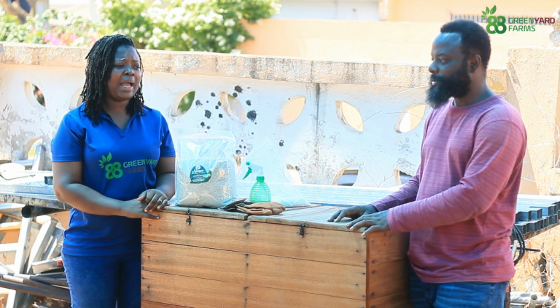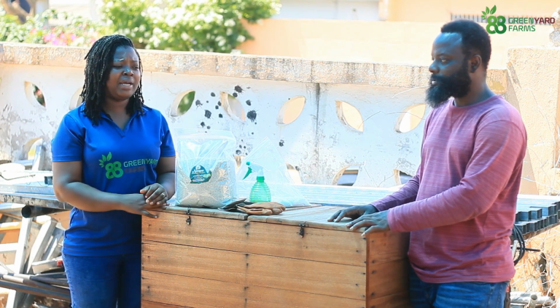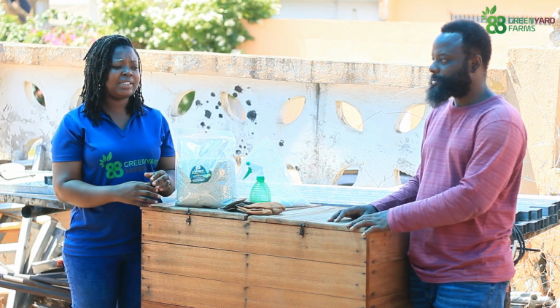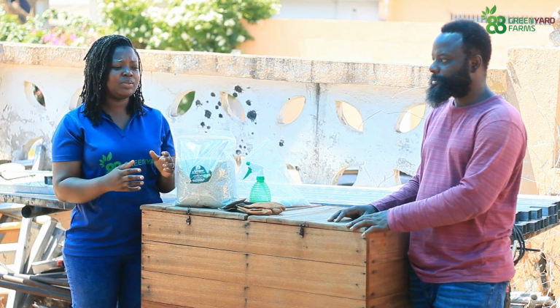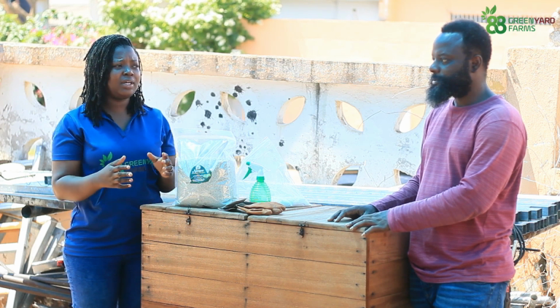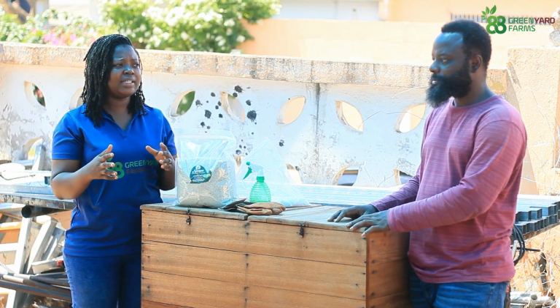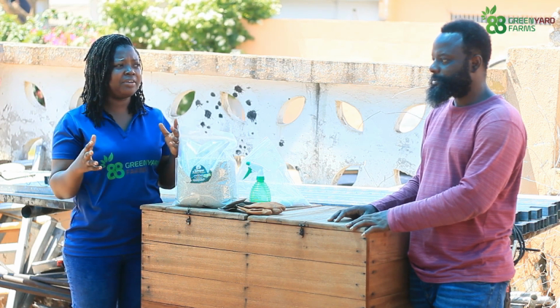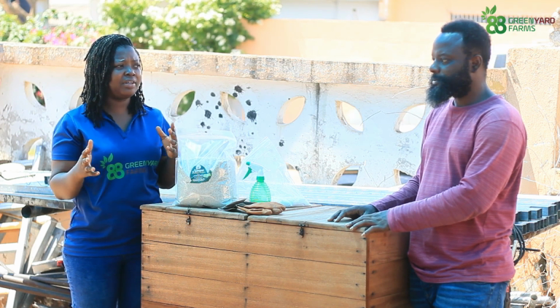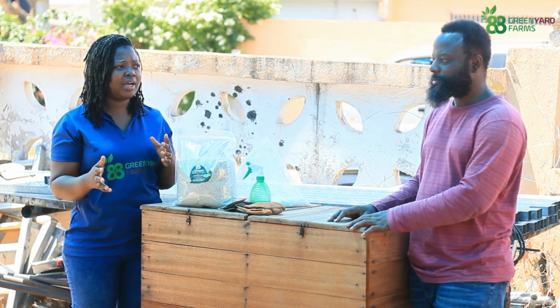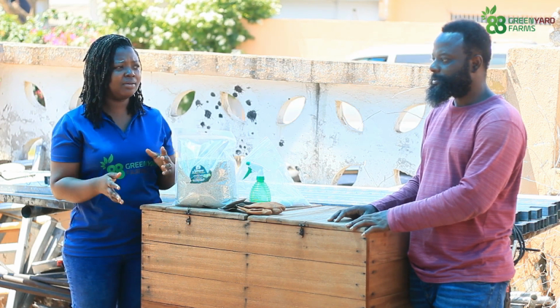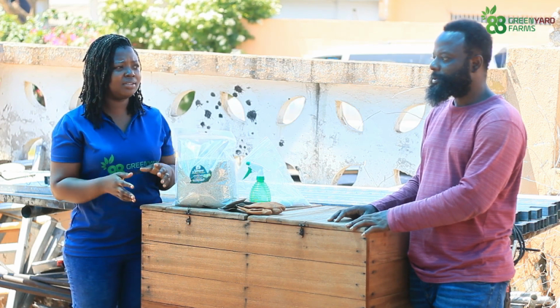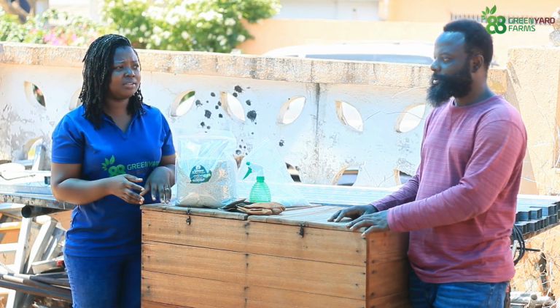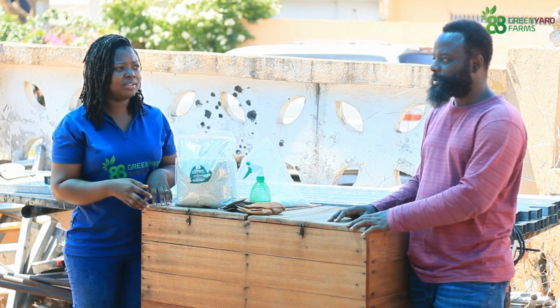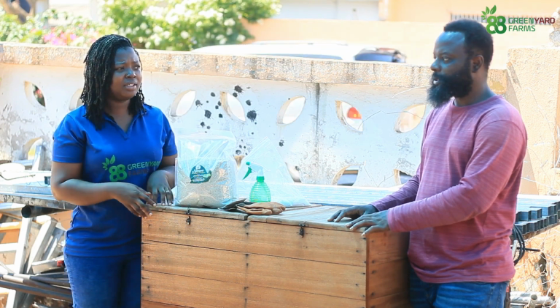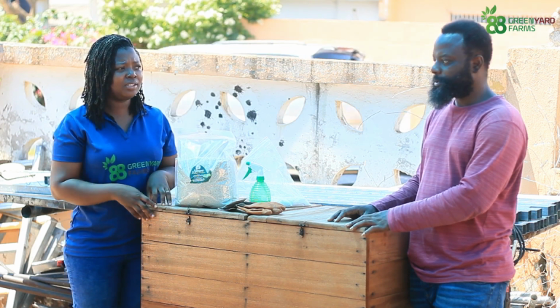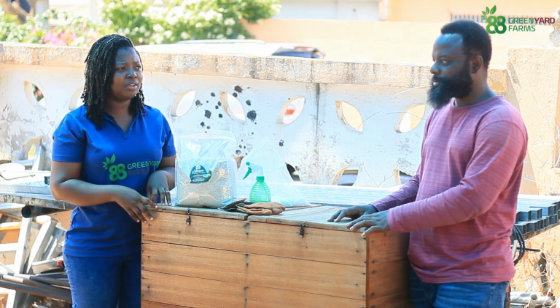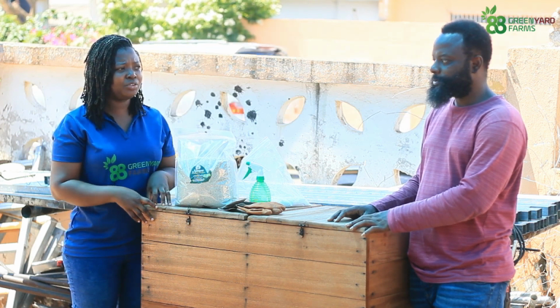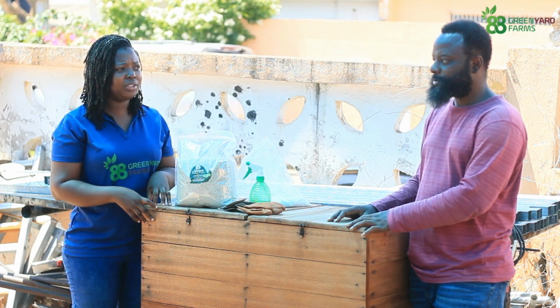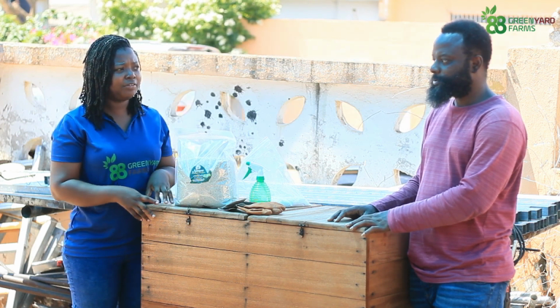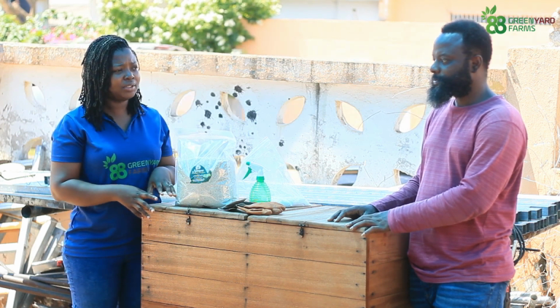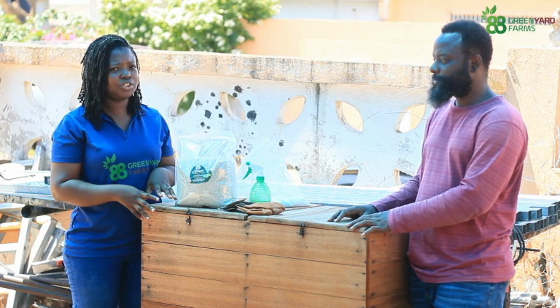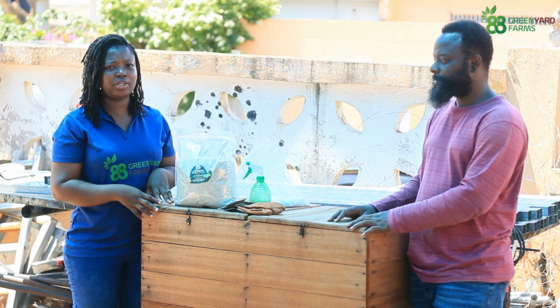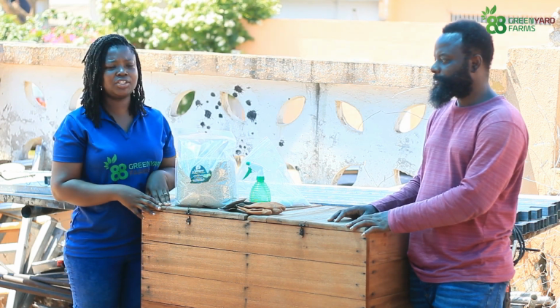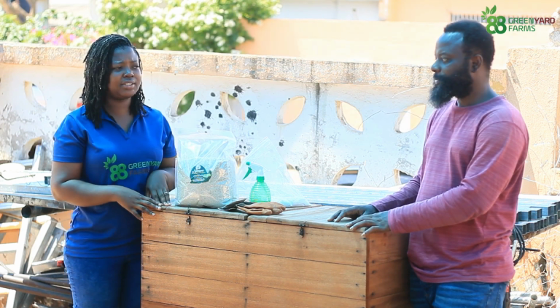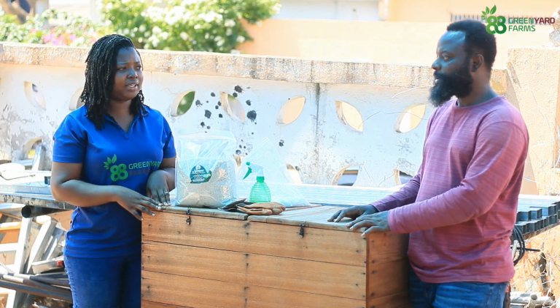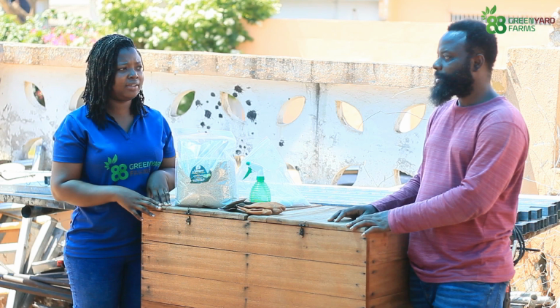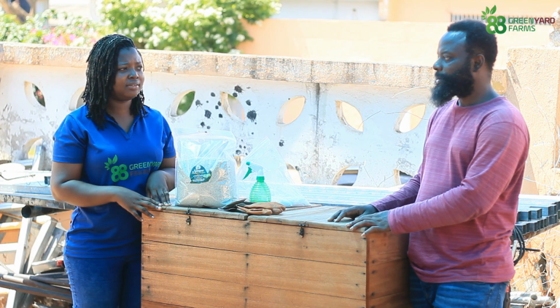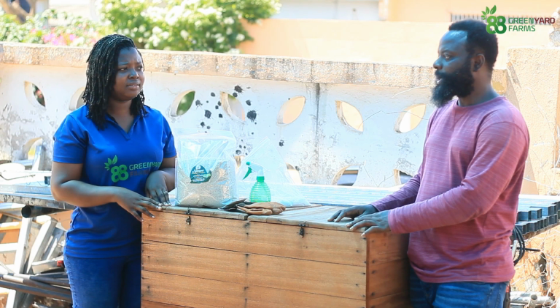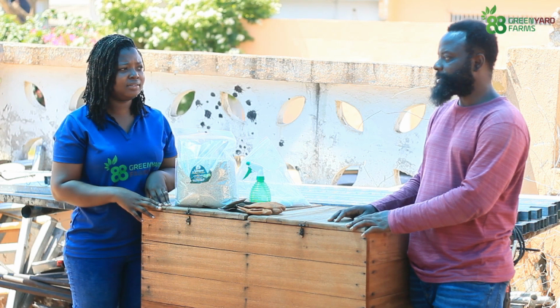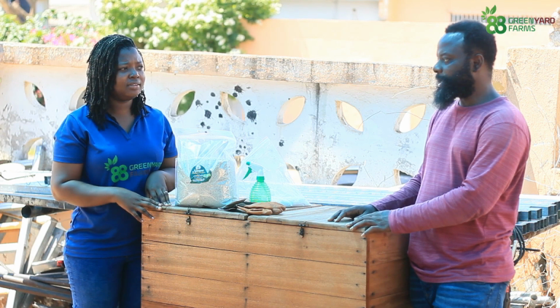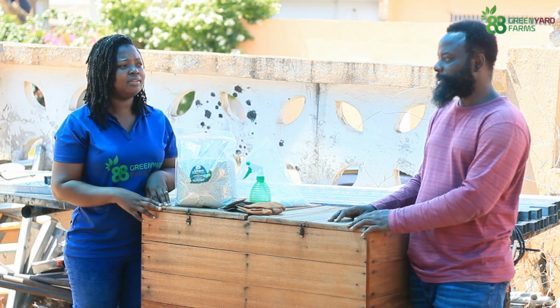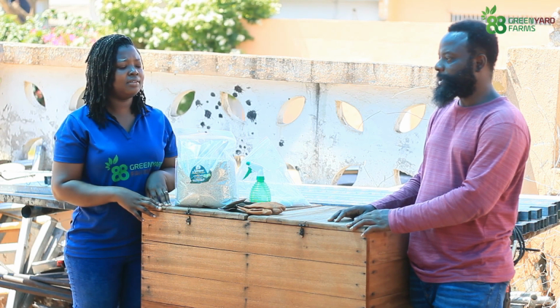Then I might as well get a greenhouse instead of doing 40 structures again. Exactly.